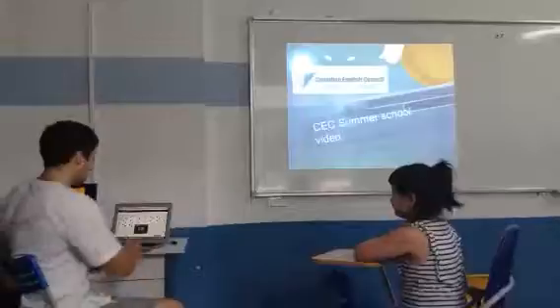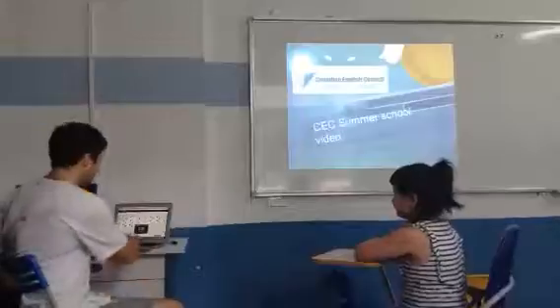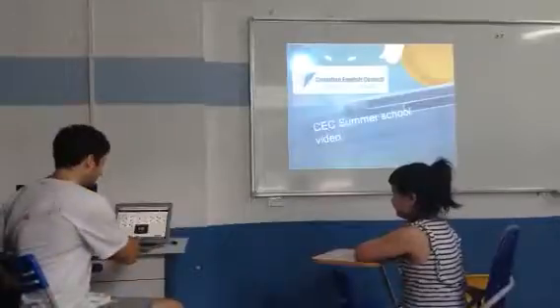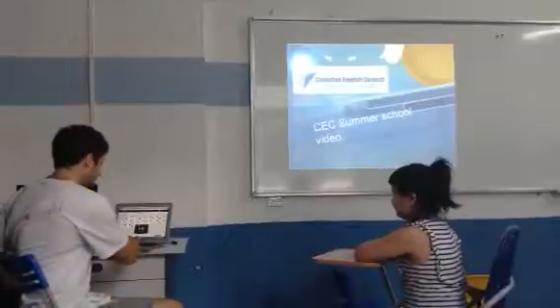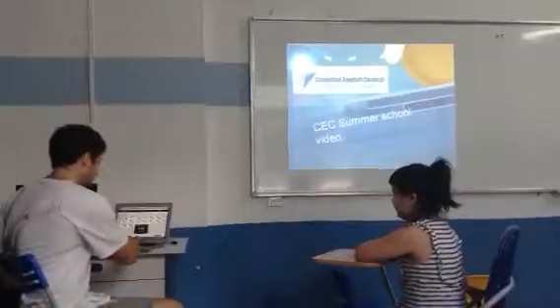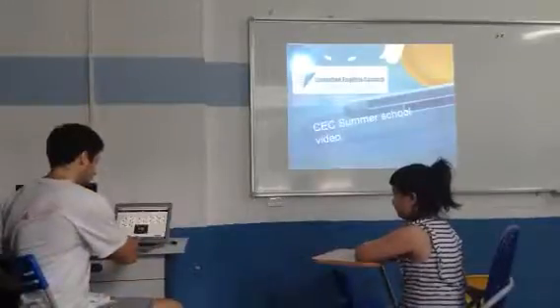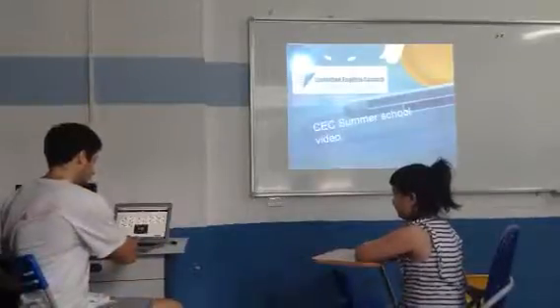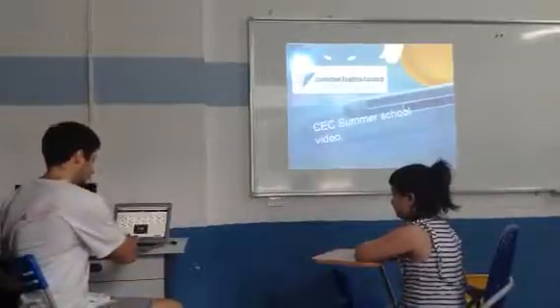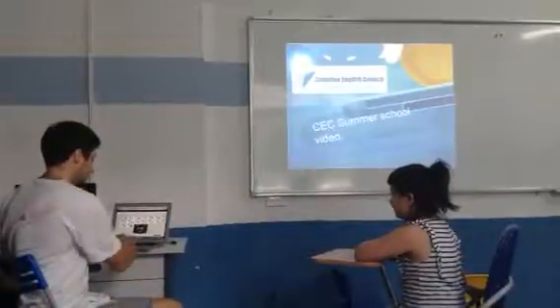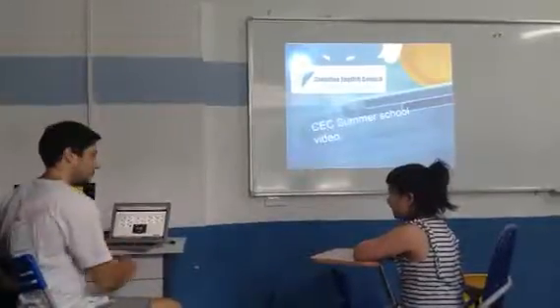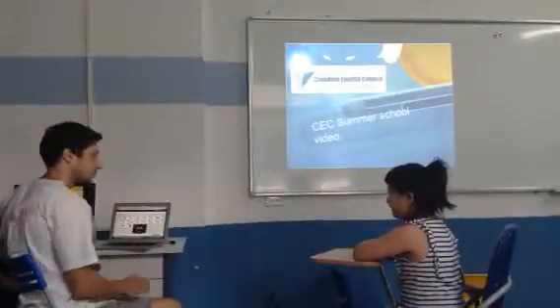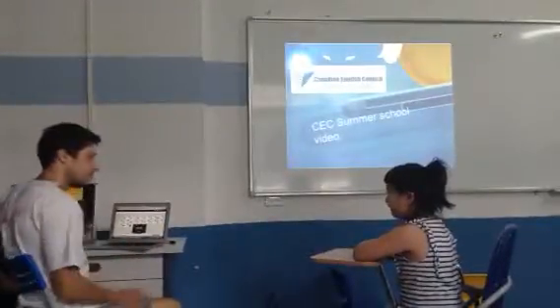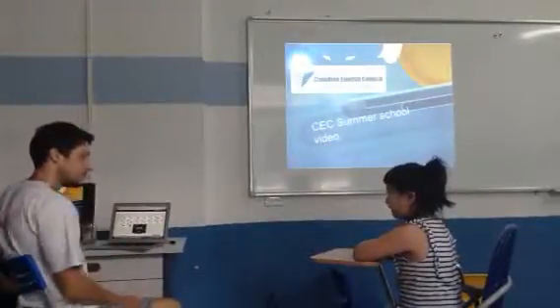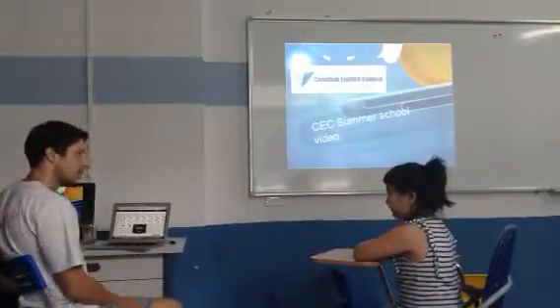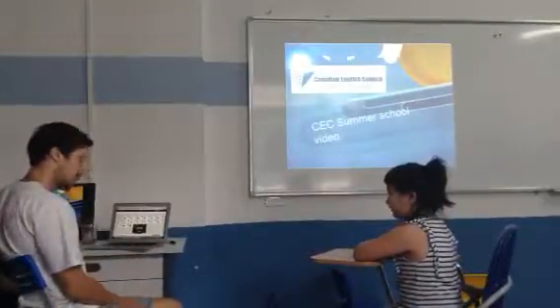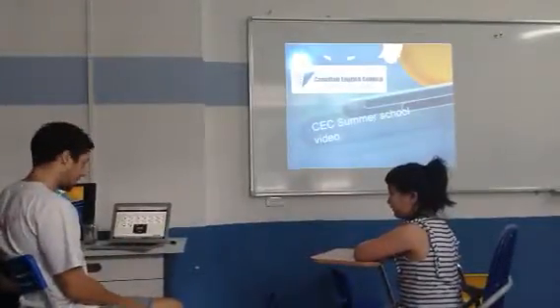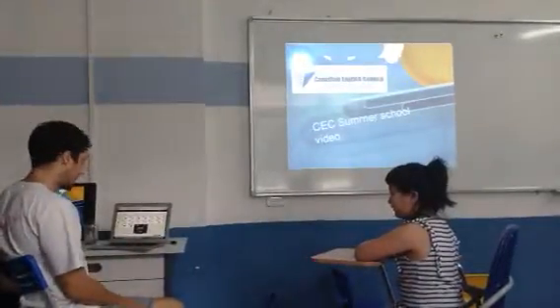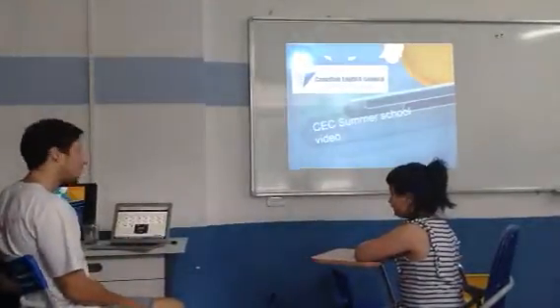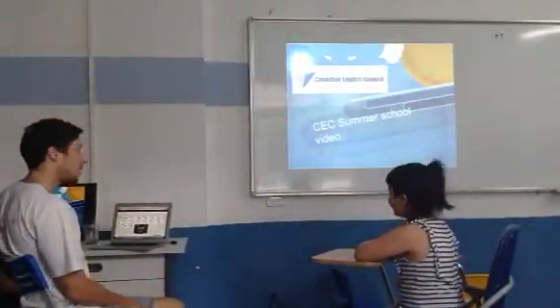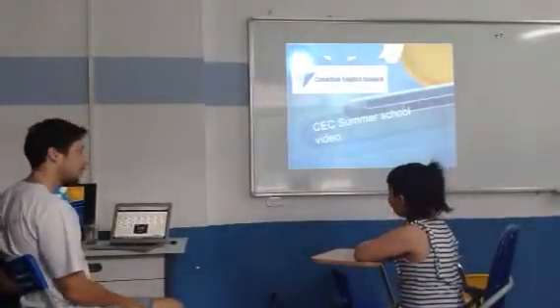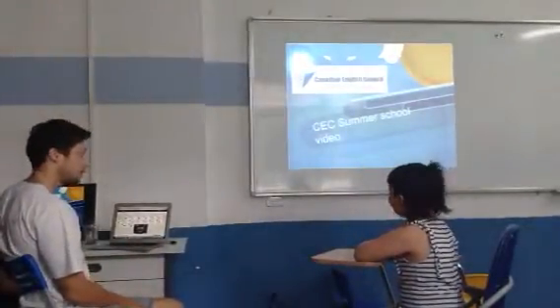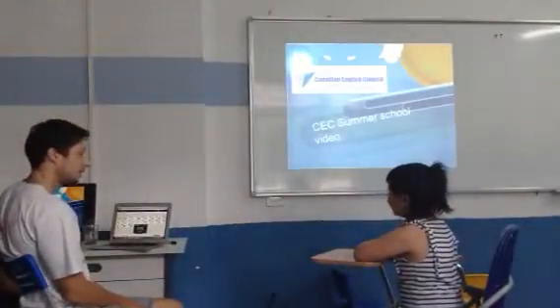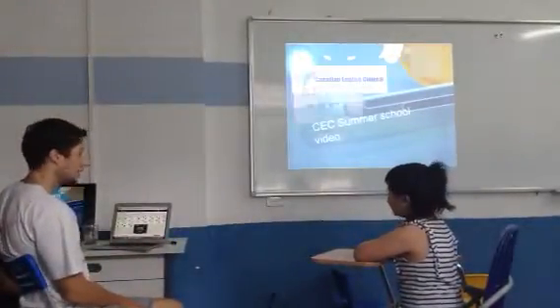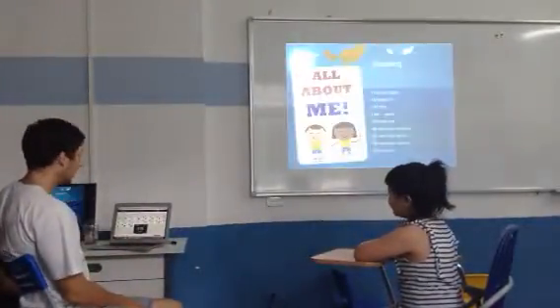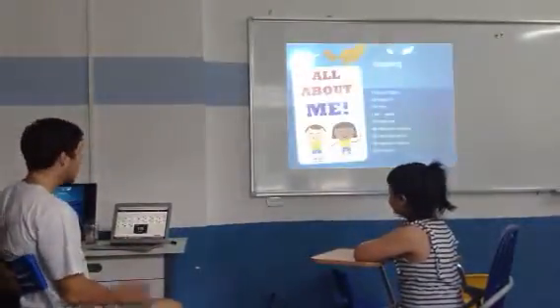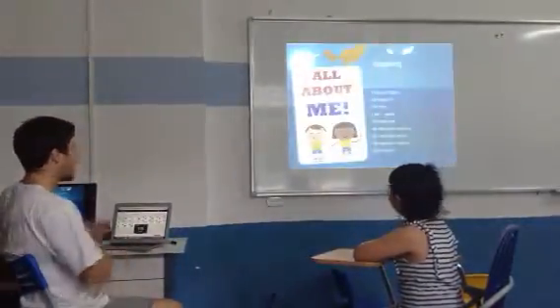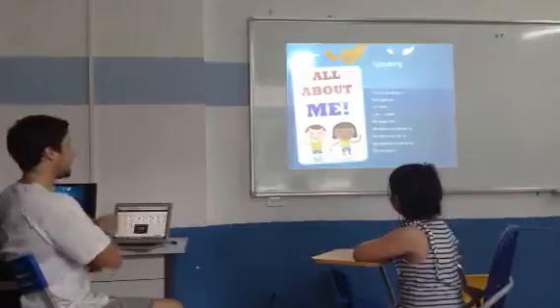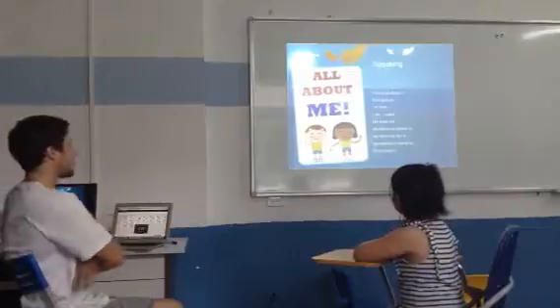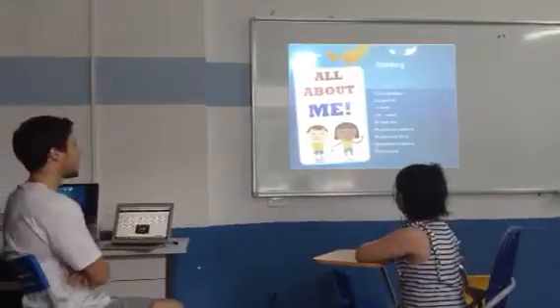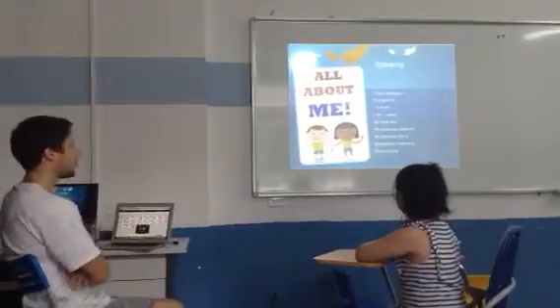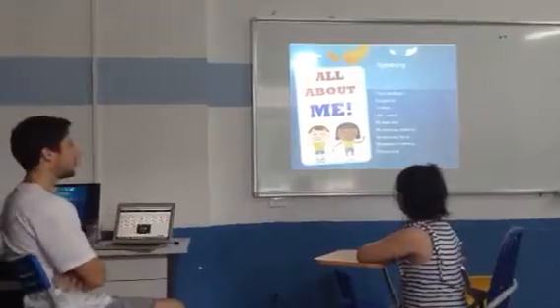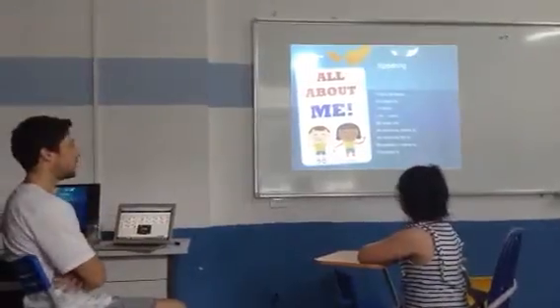Hello, how are you? I'm fine. Excellent. Are you ready? Yes. Okay, tell me about you, please.